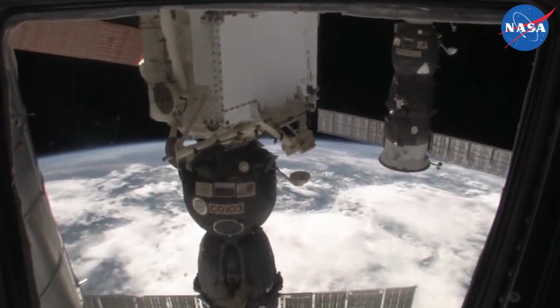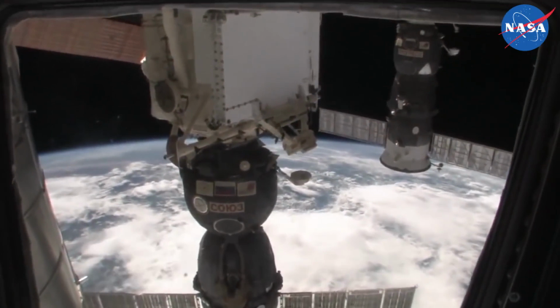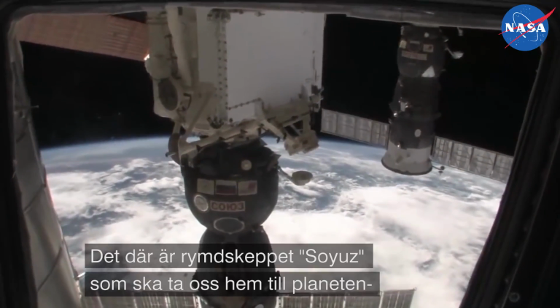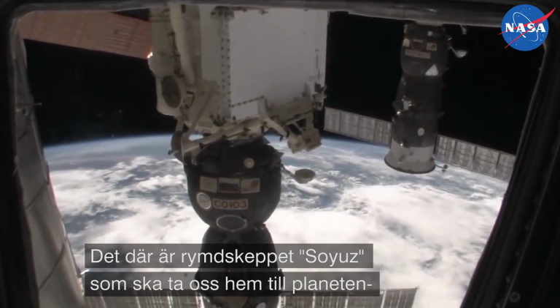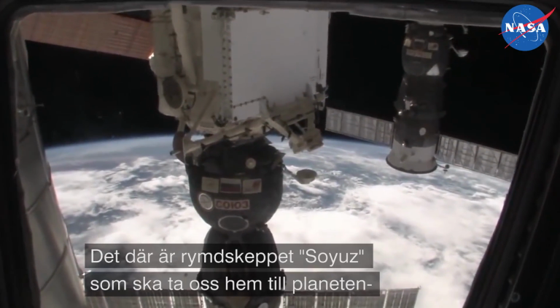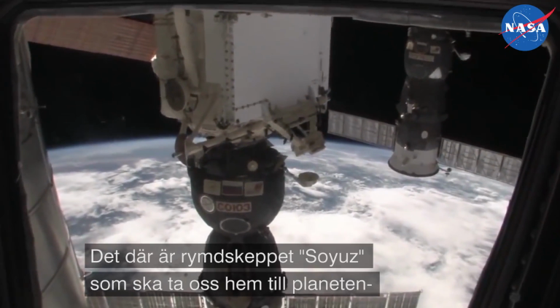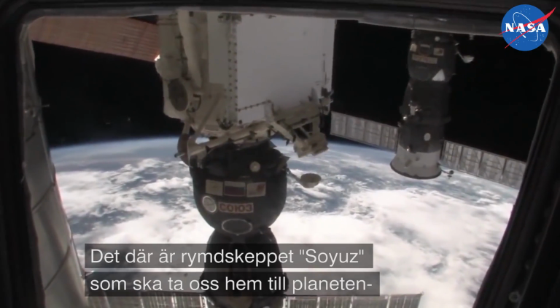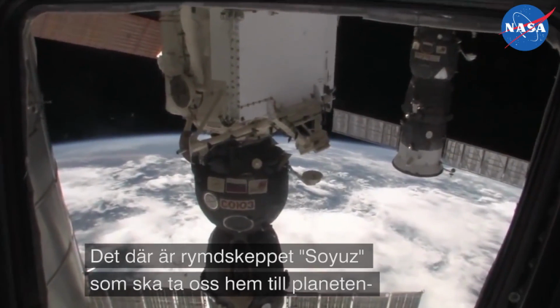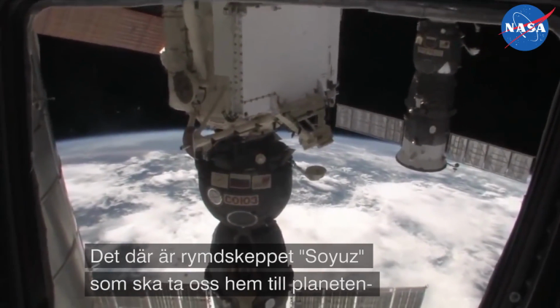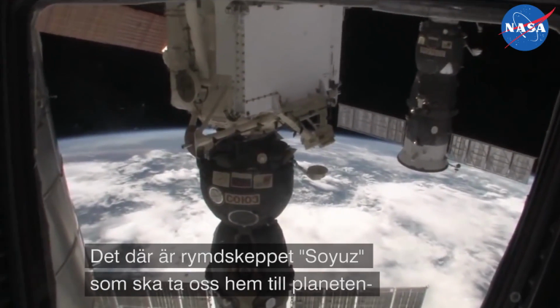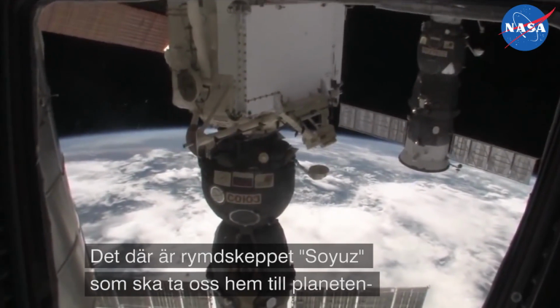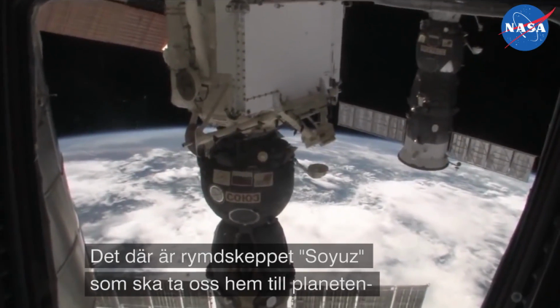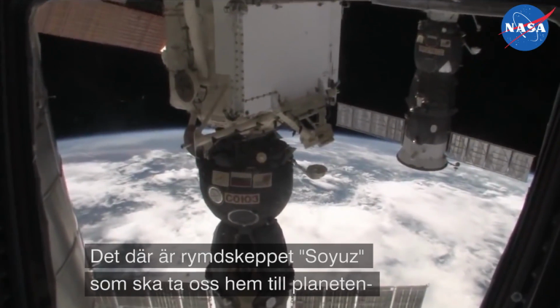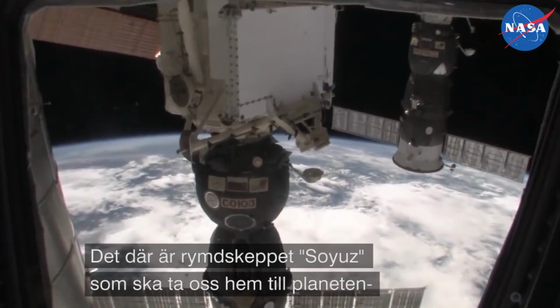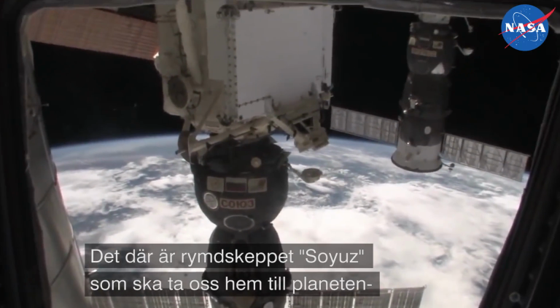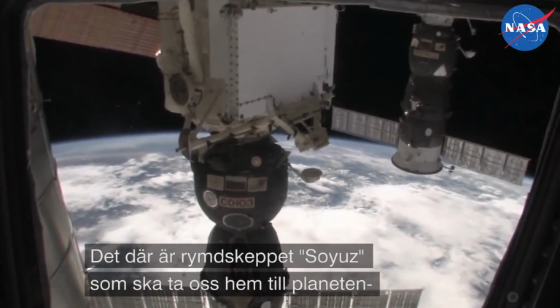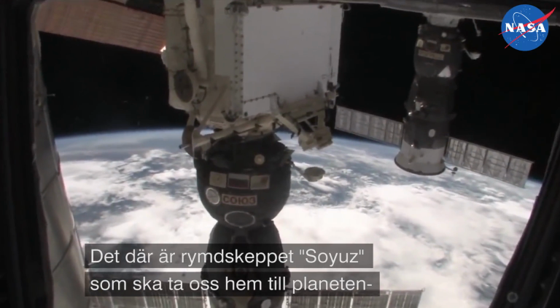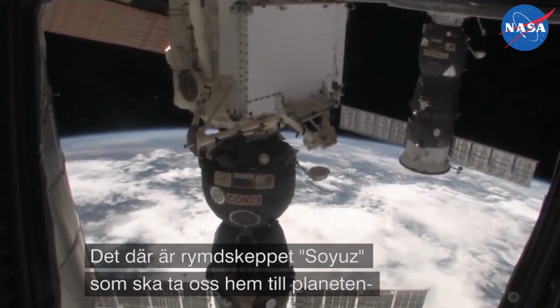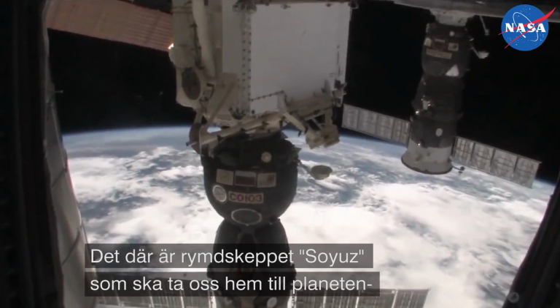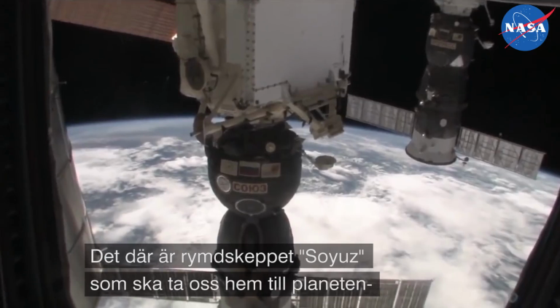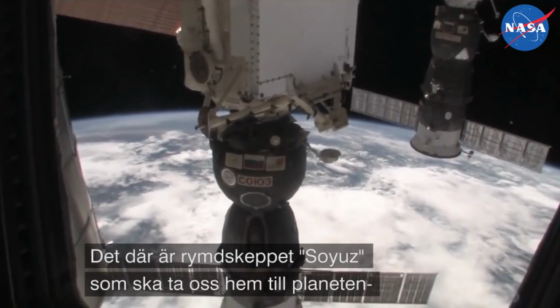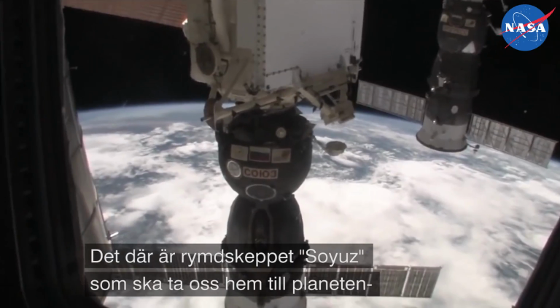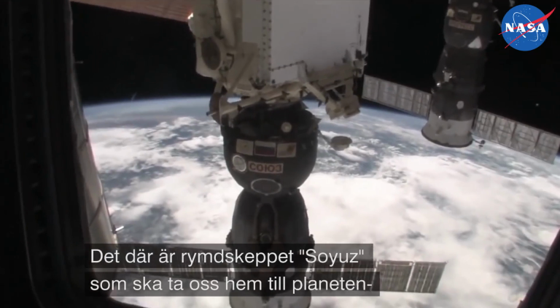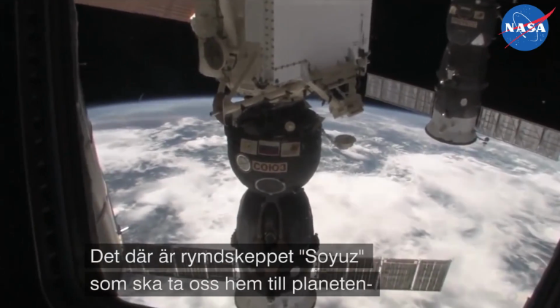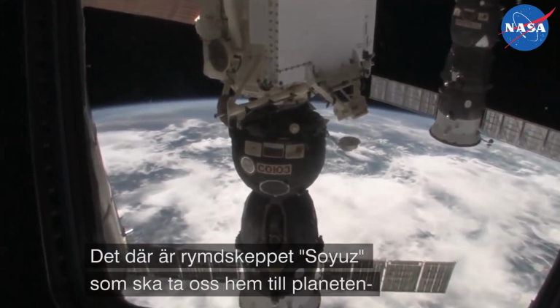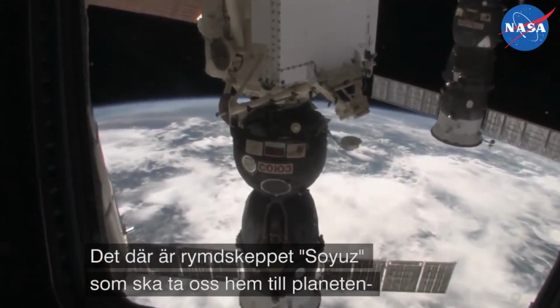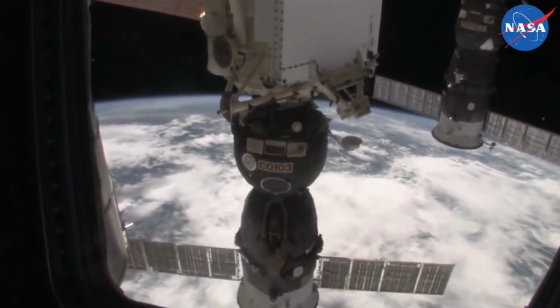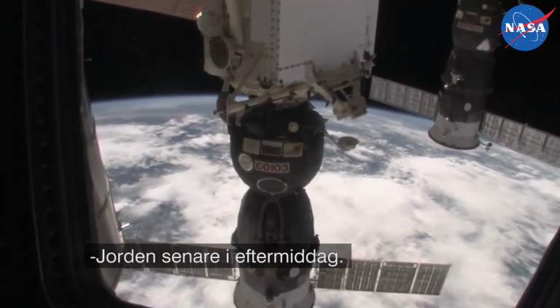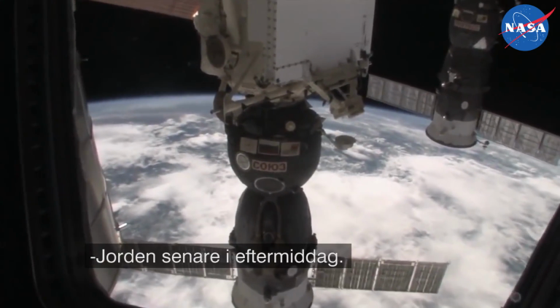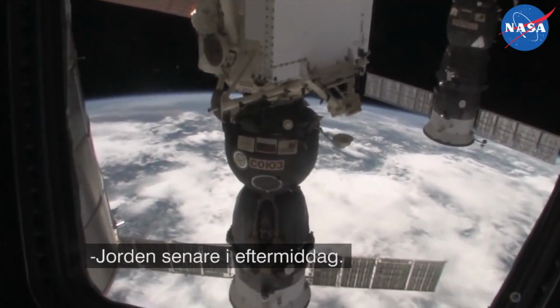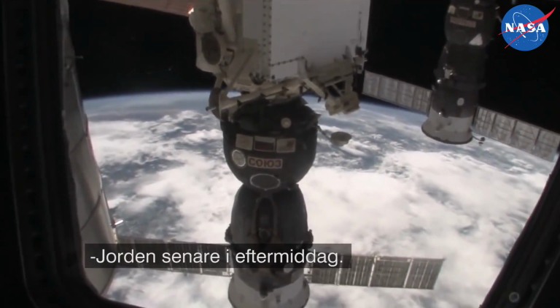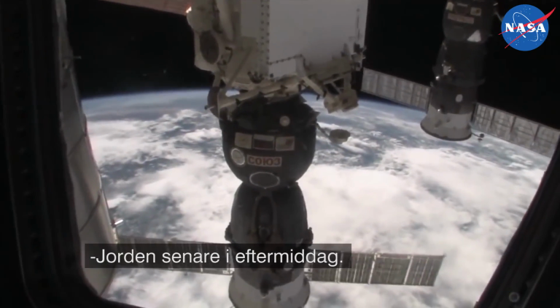I think that's a Soyuz spacecraft. That's the spacecraft that's going to take us home to planet Earth today.